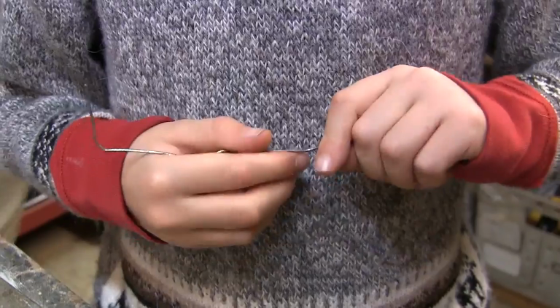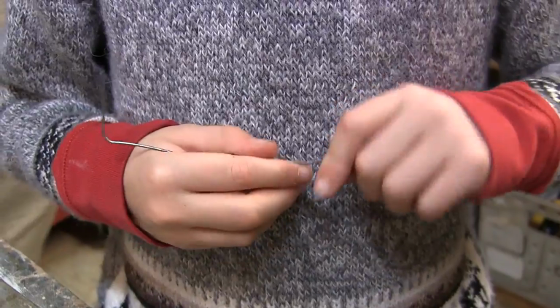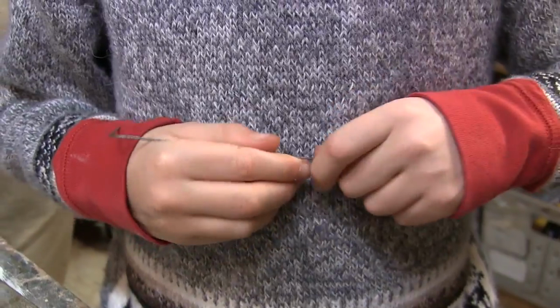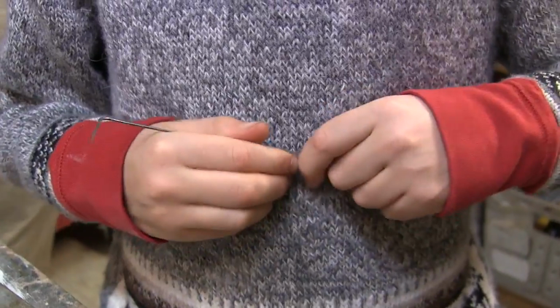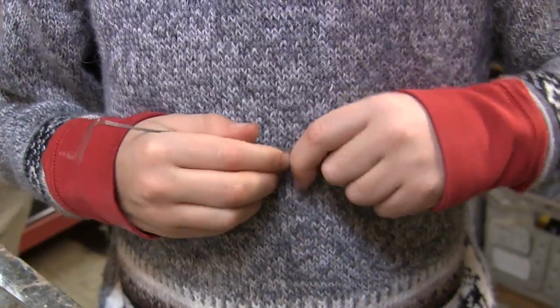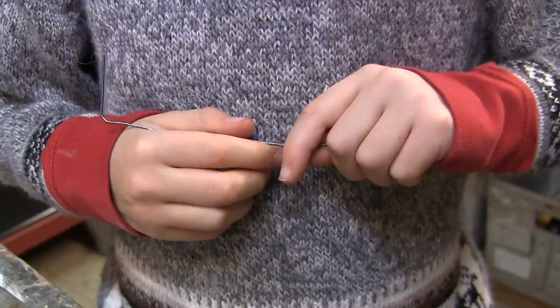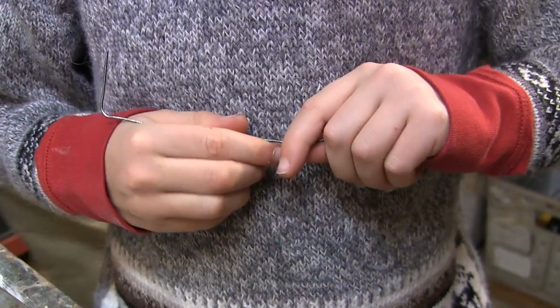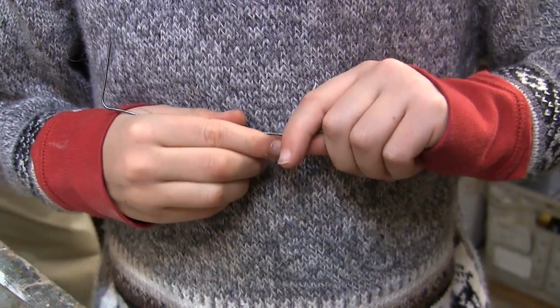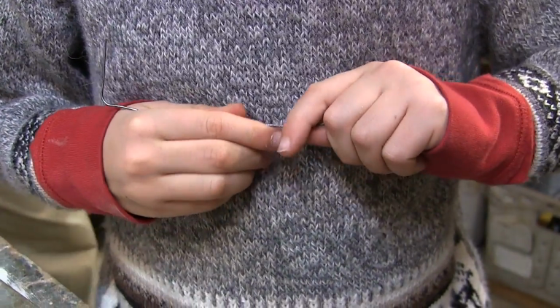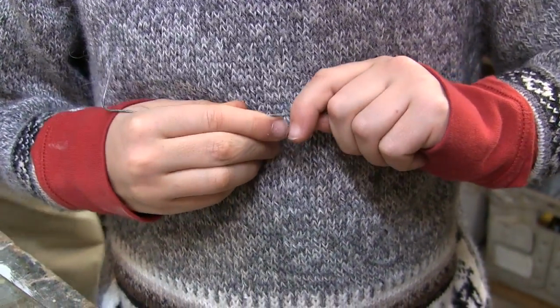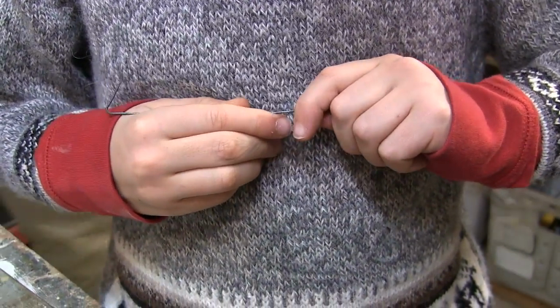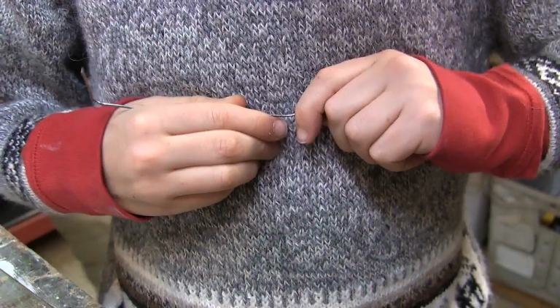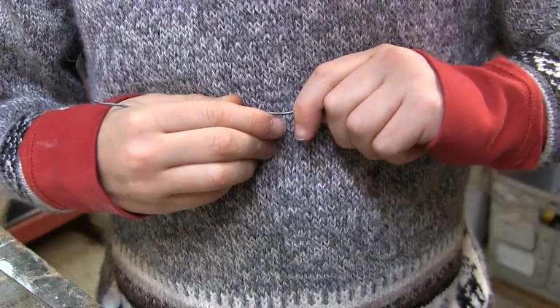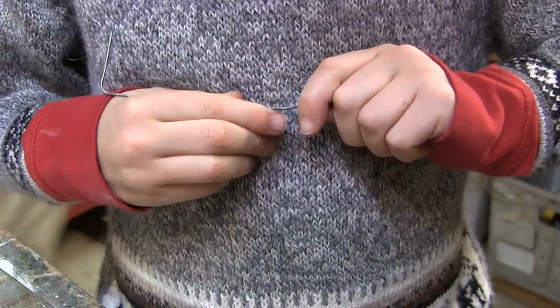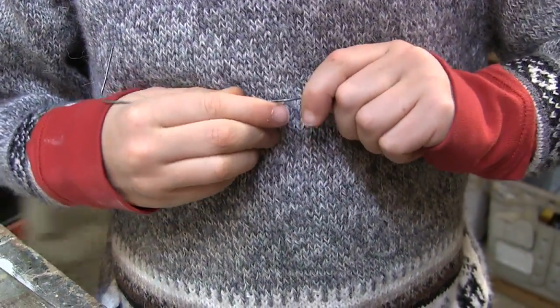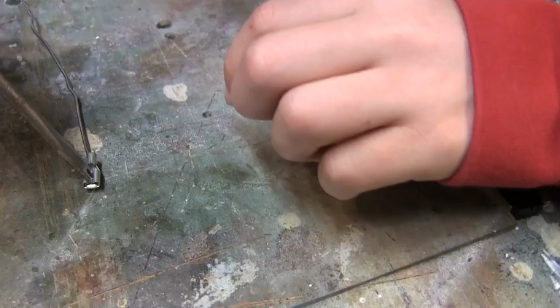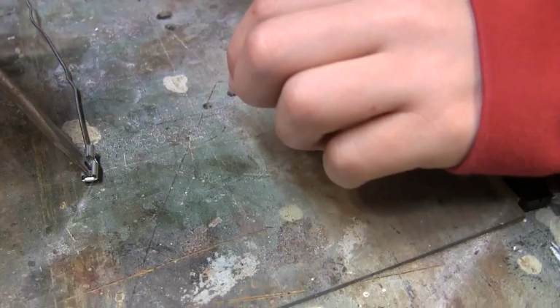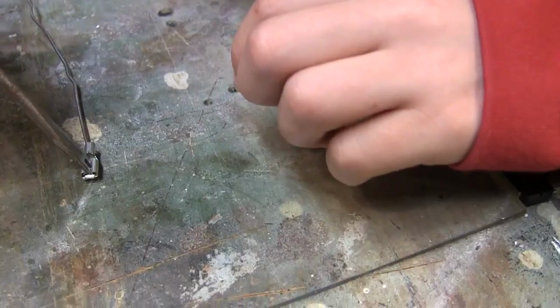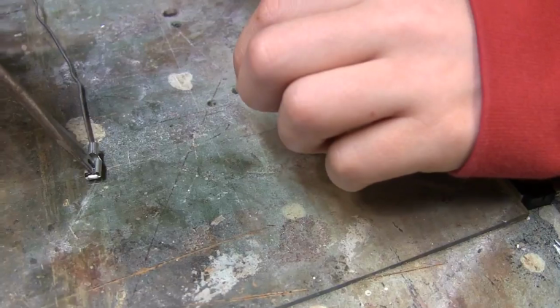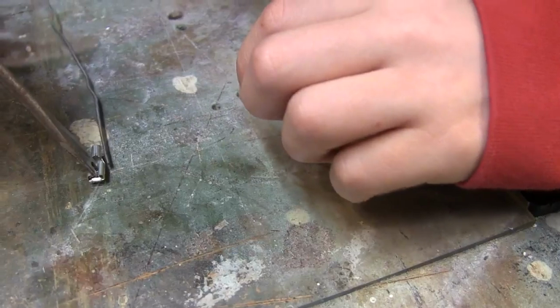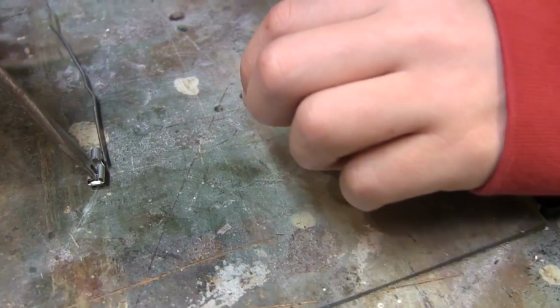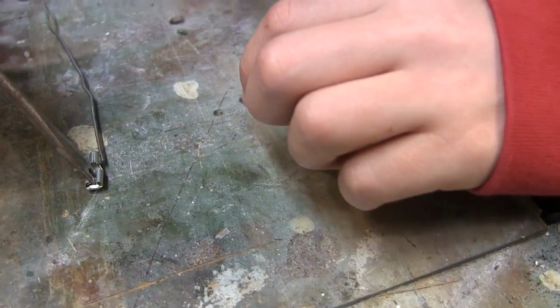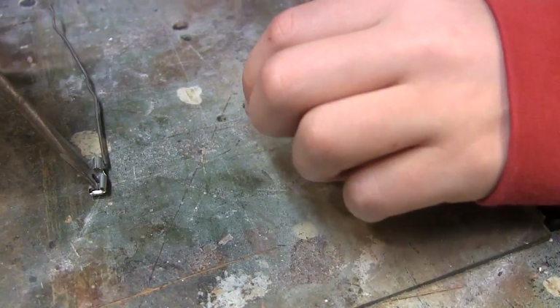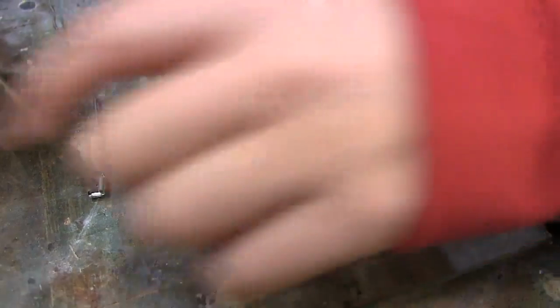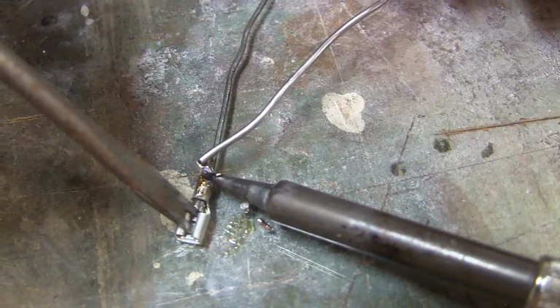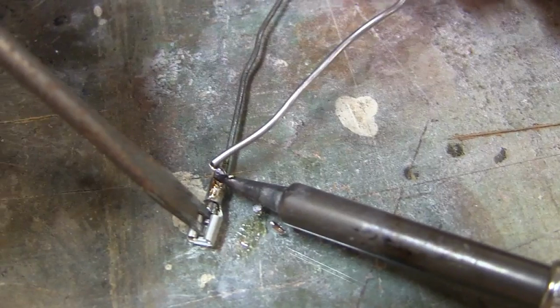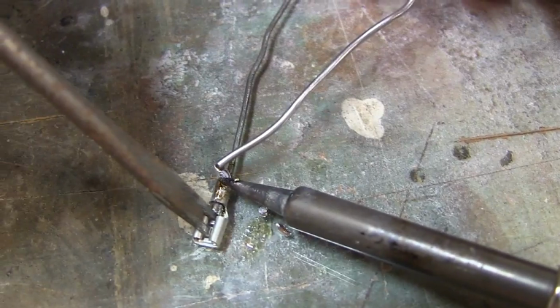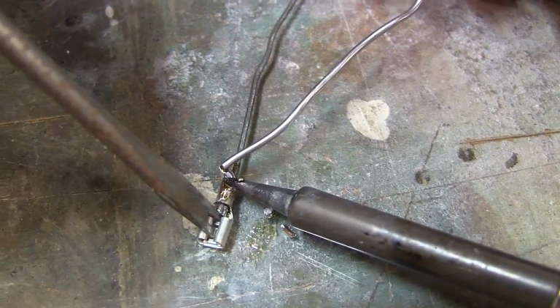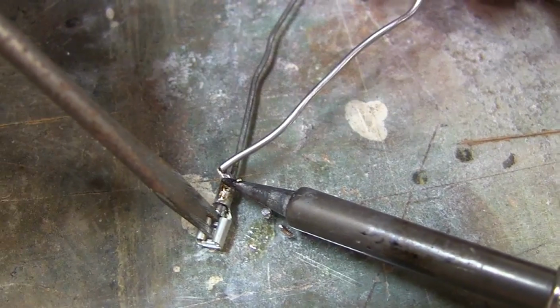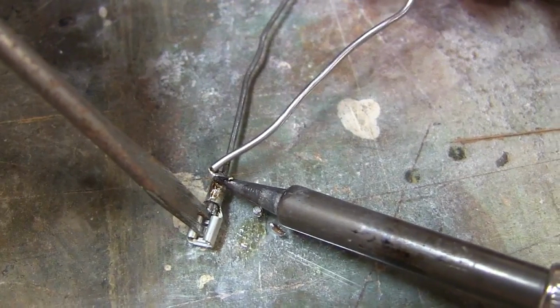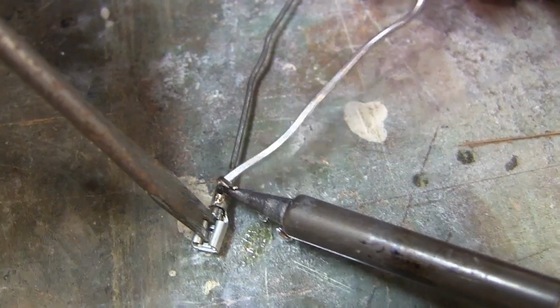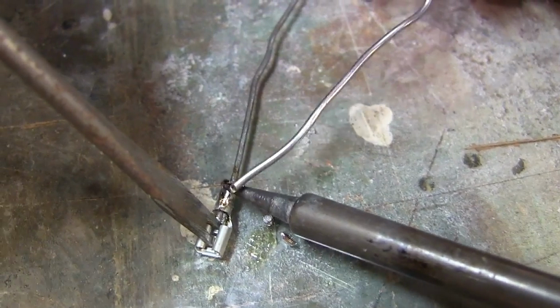Start by straightening out two paper clips, and then slip them into the spade connectors and solder them in.